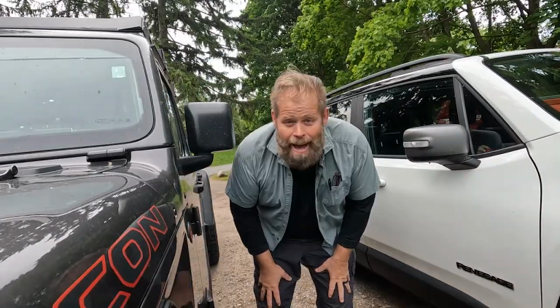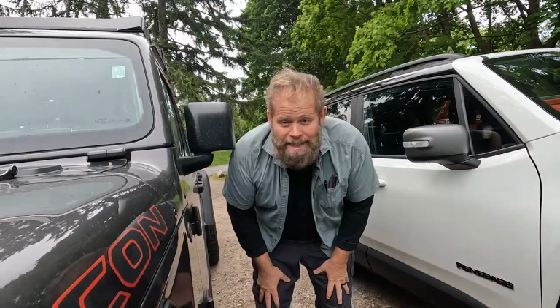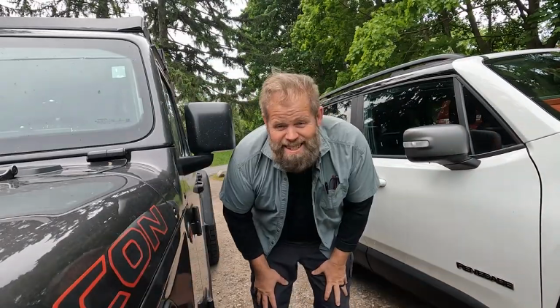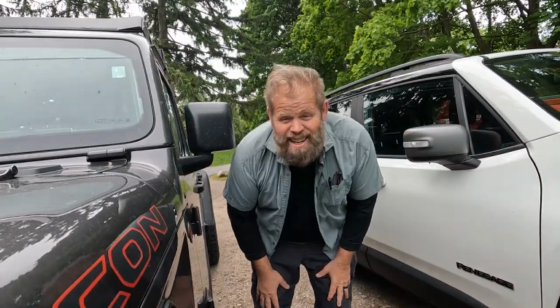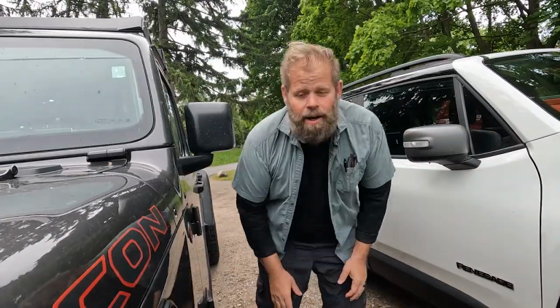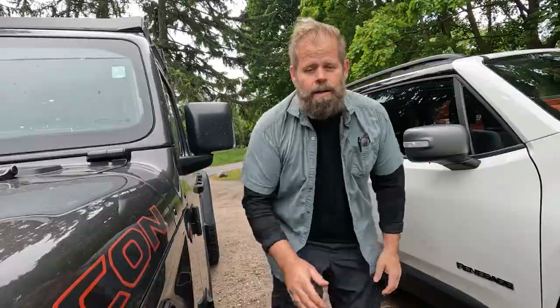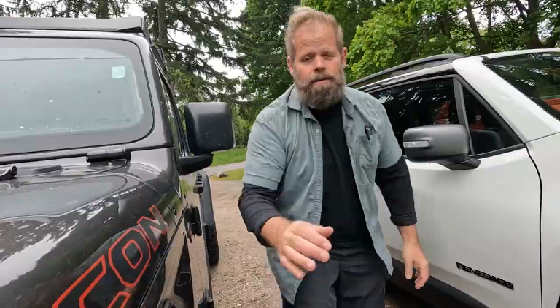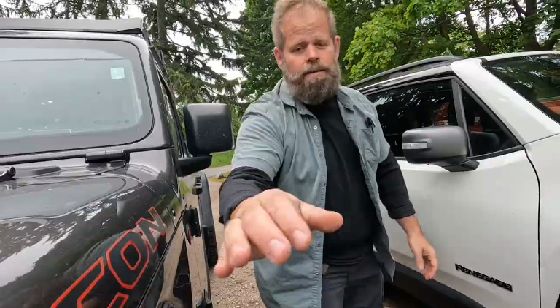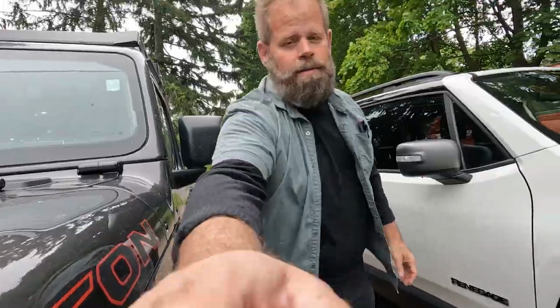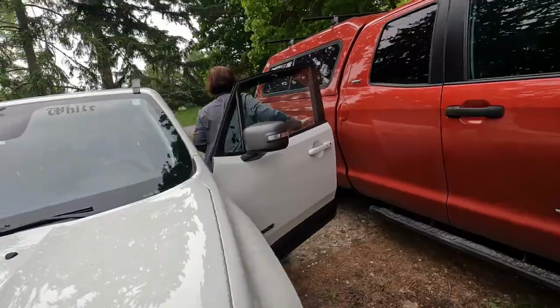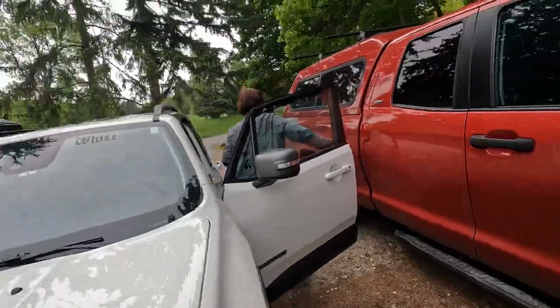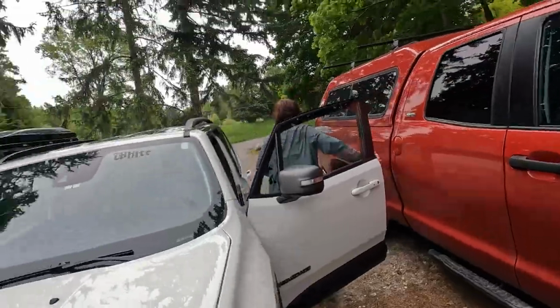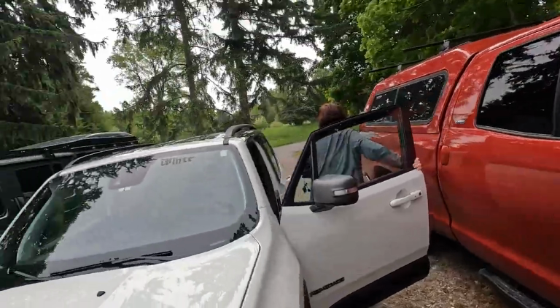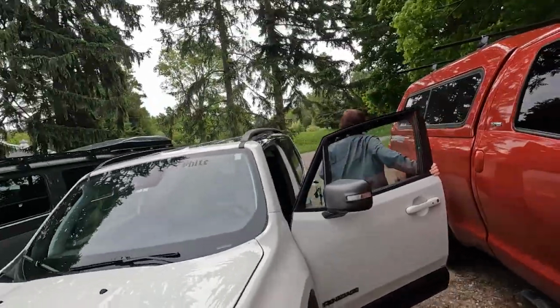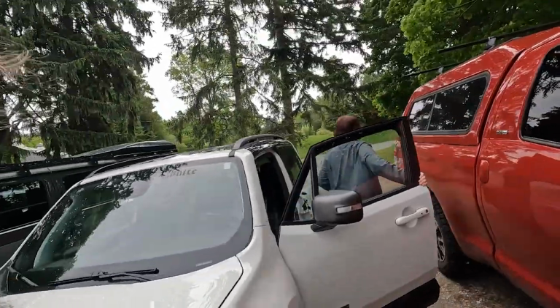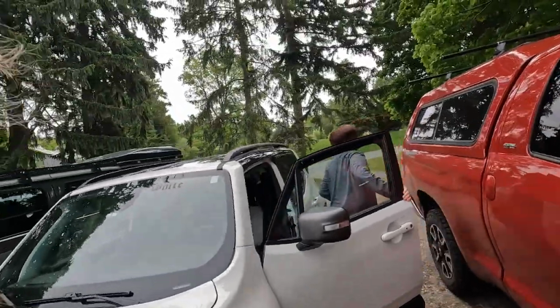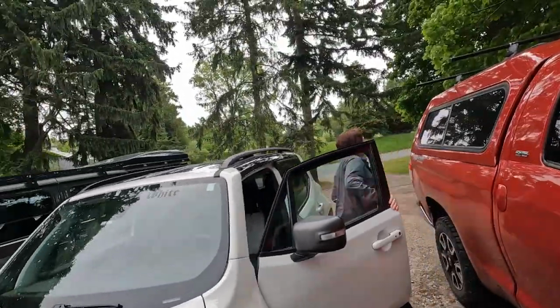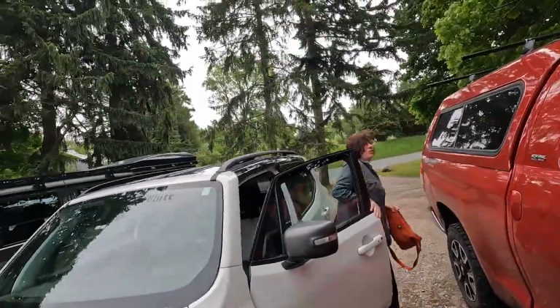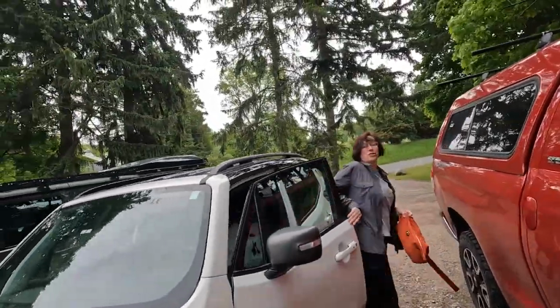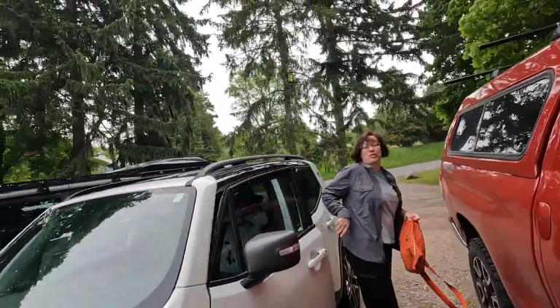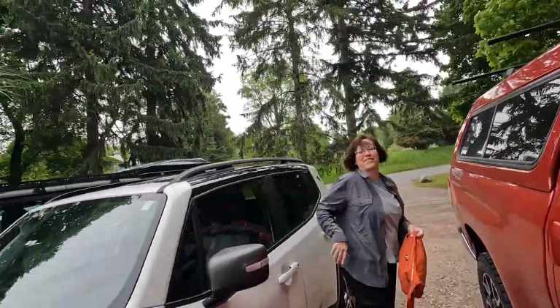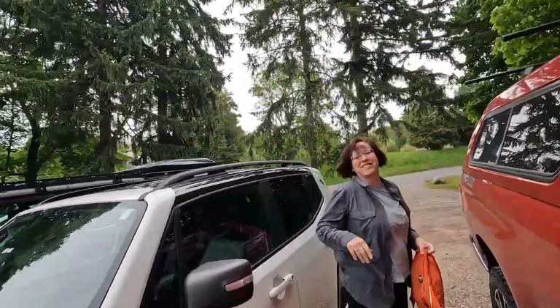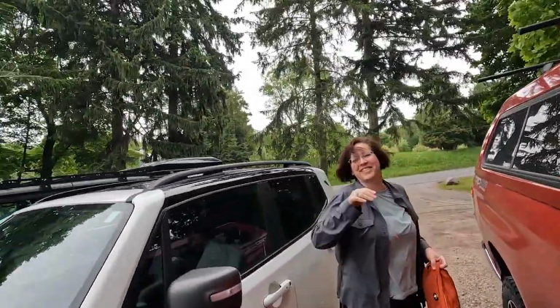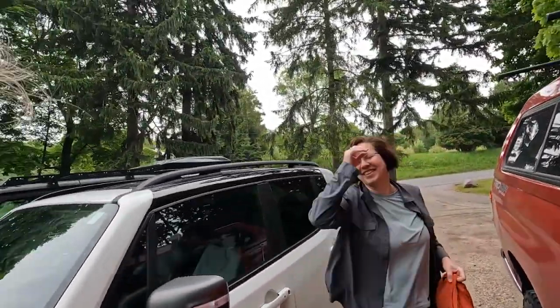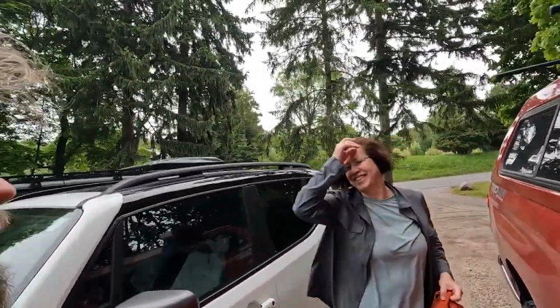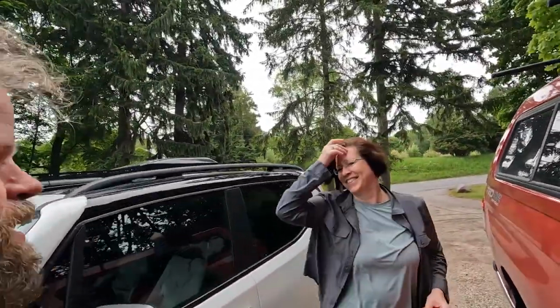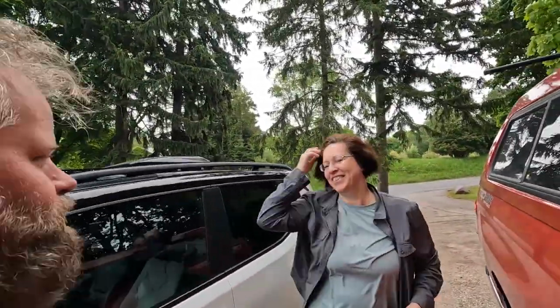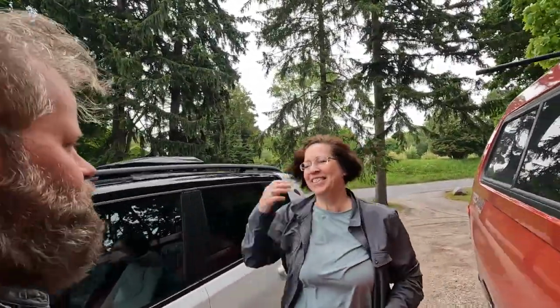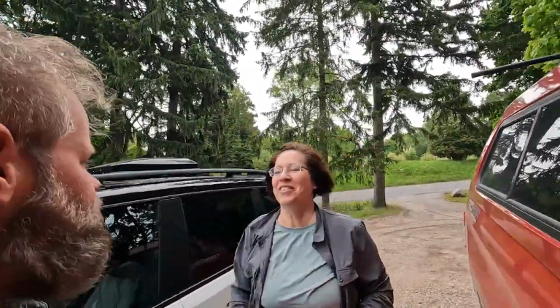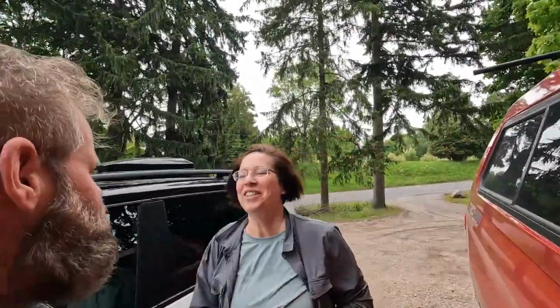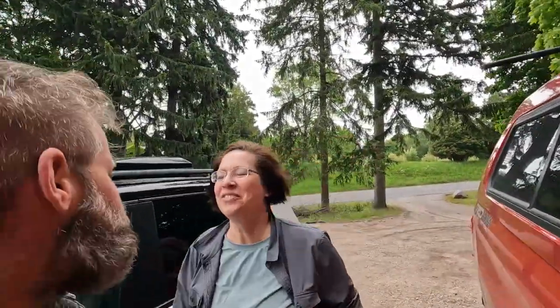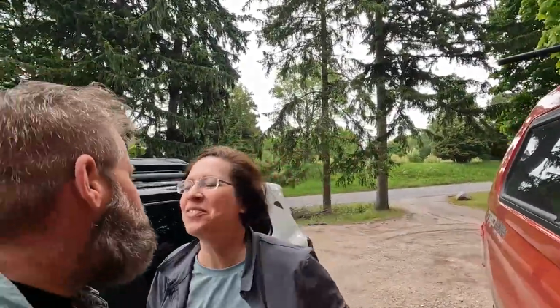Poppins is here. Hello Poppins. Hello Charles. How you feeling? Good. How are you? Good.